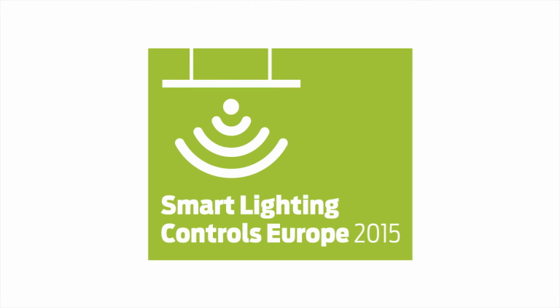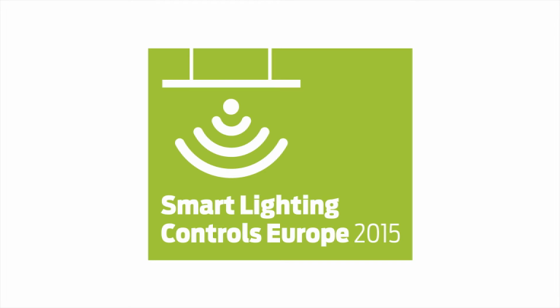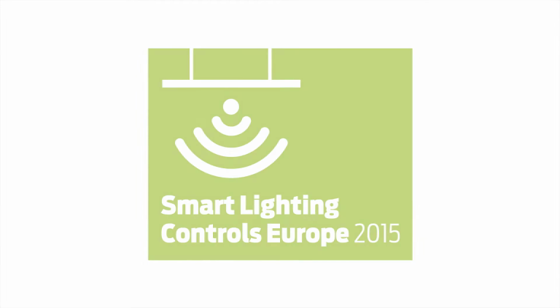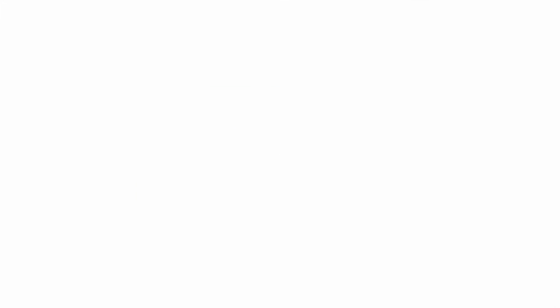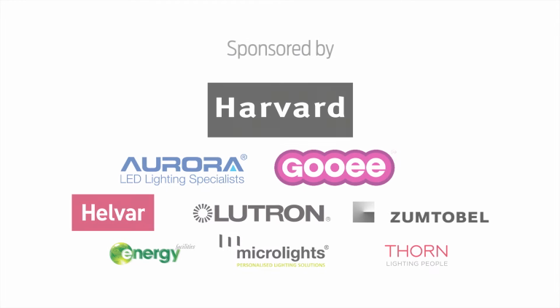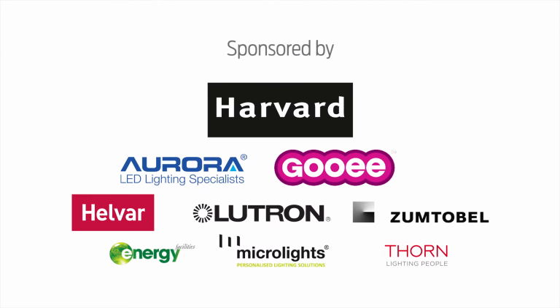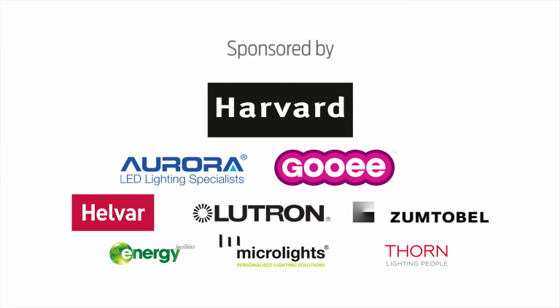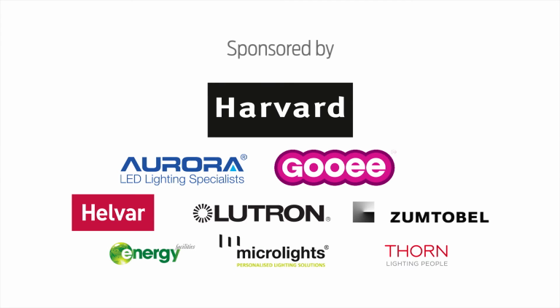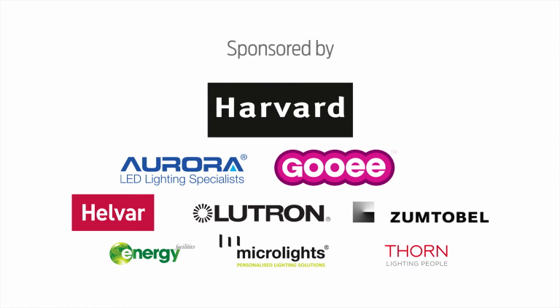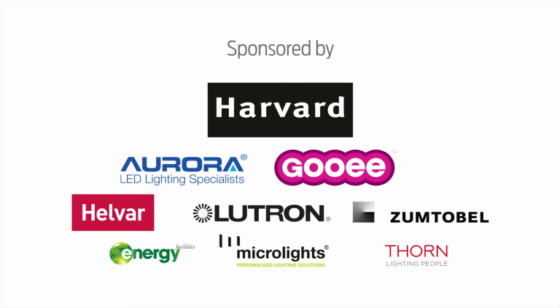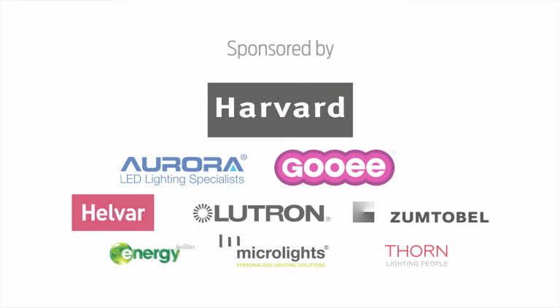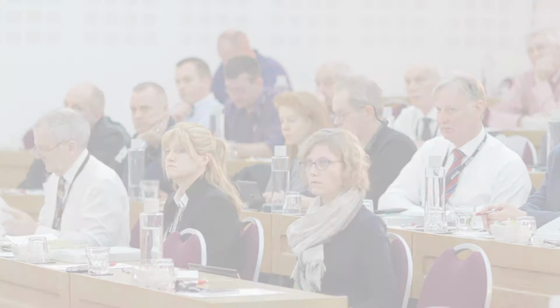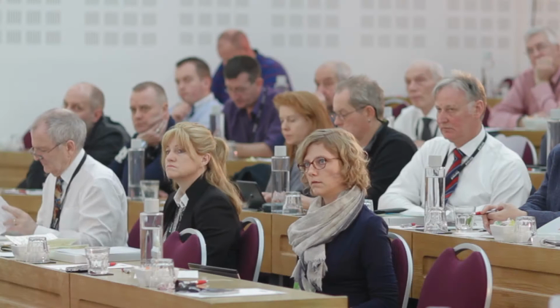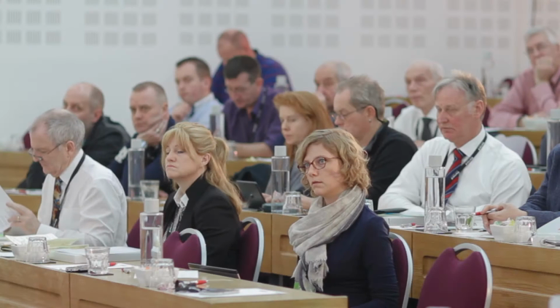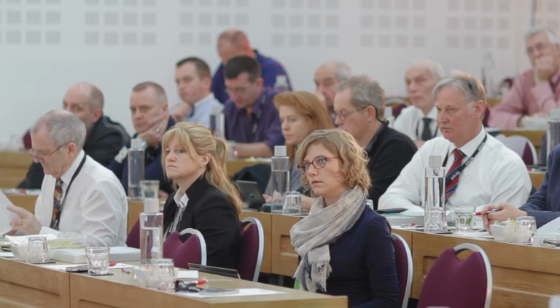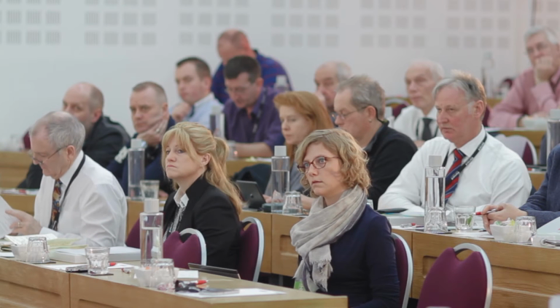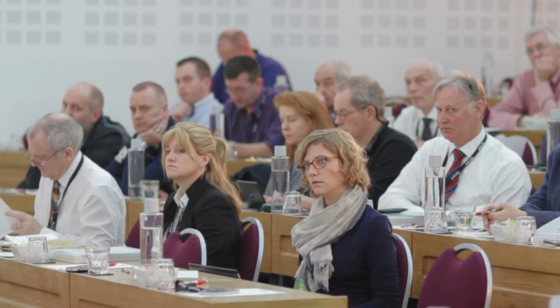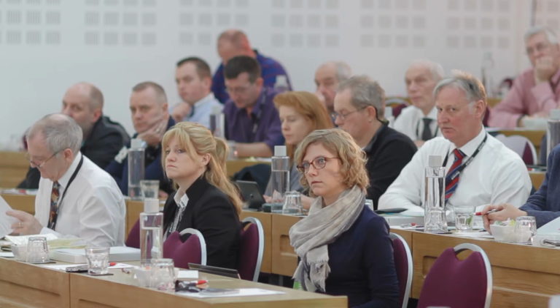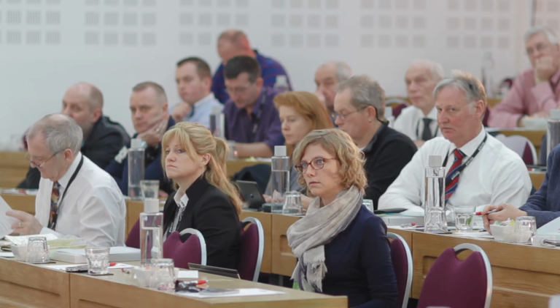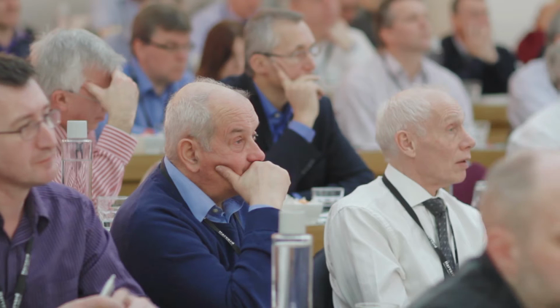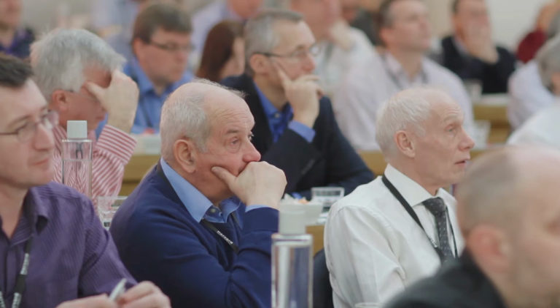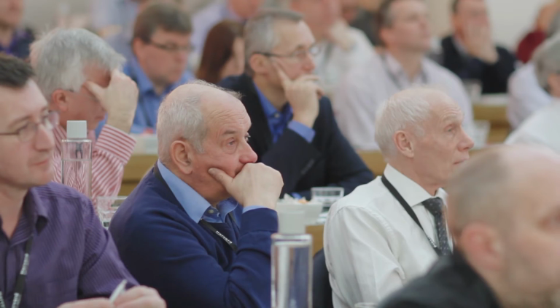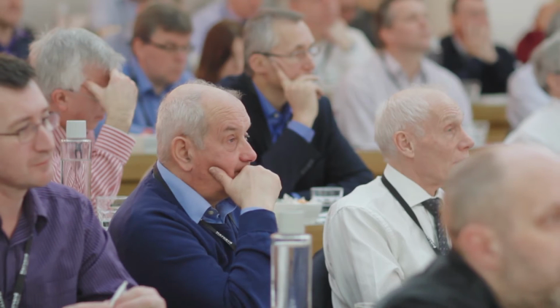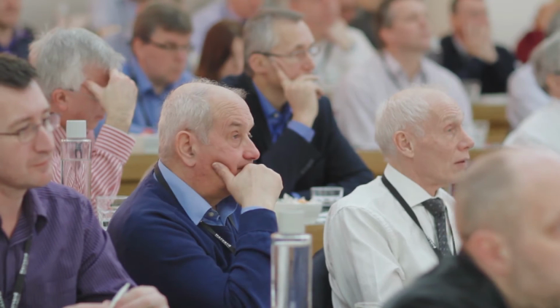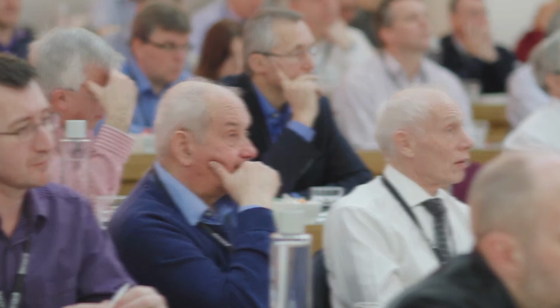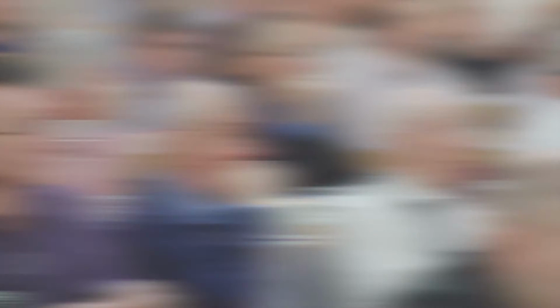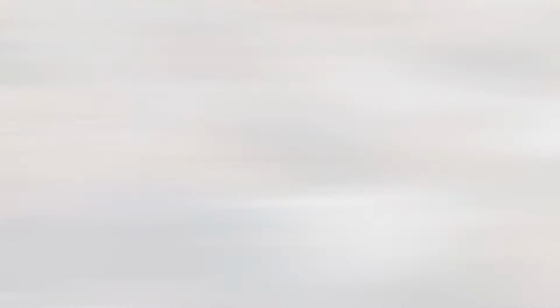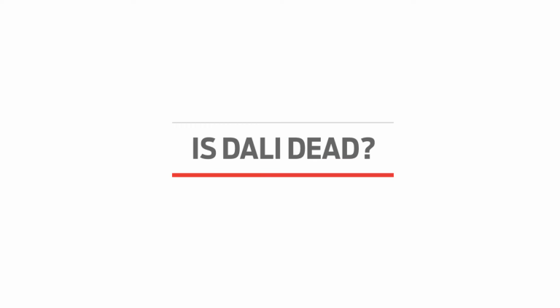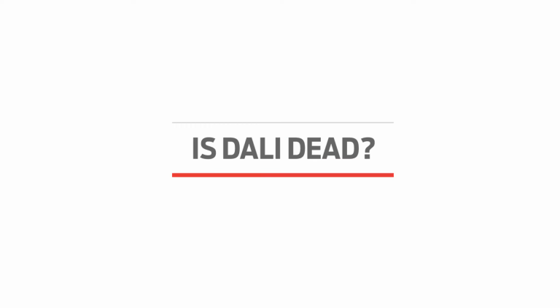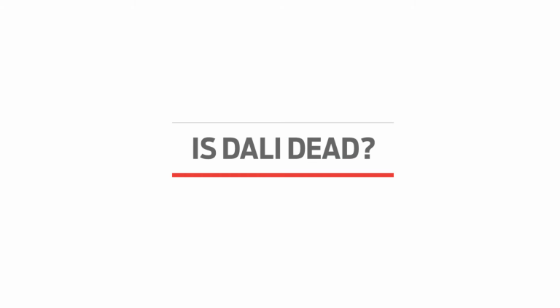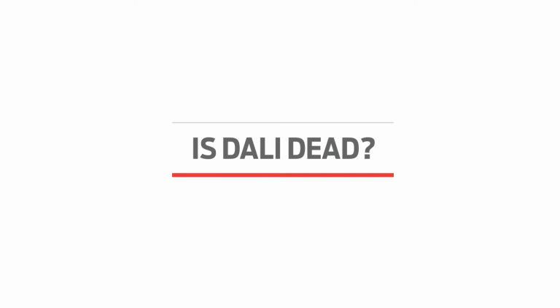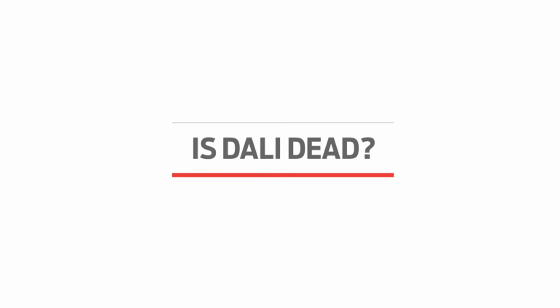Is the light switch dead? Is the driver dead? Is the luminaire dead? And now, is DALI dead?